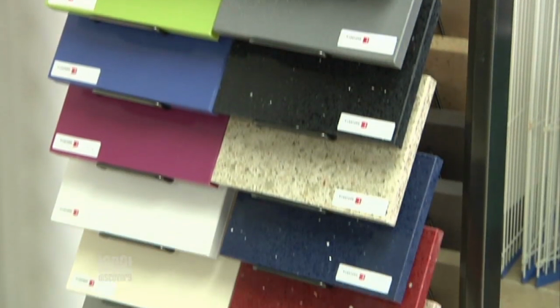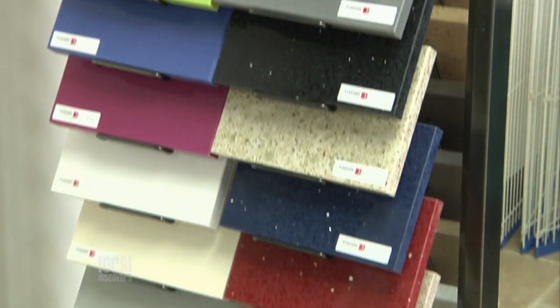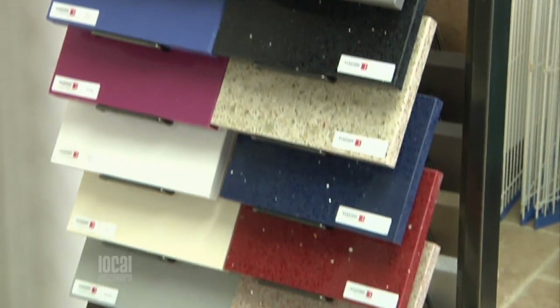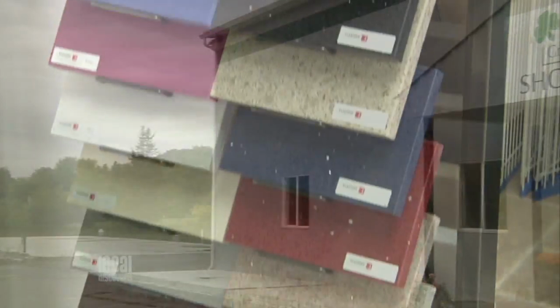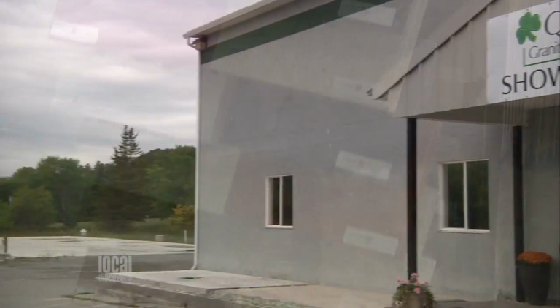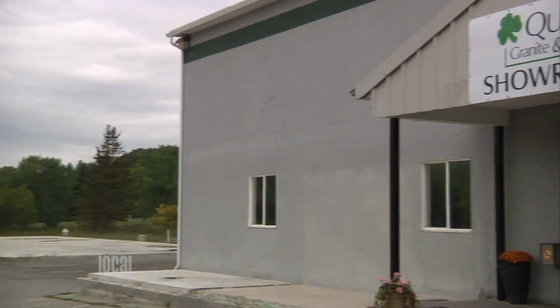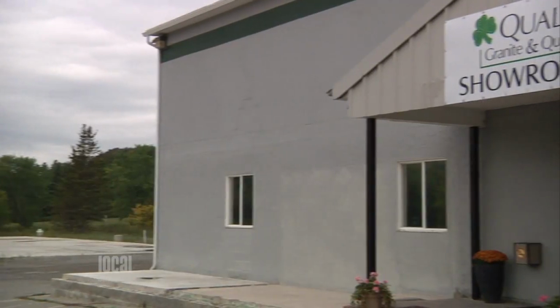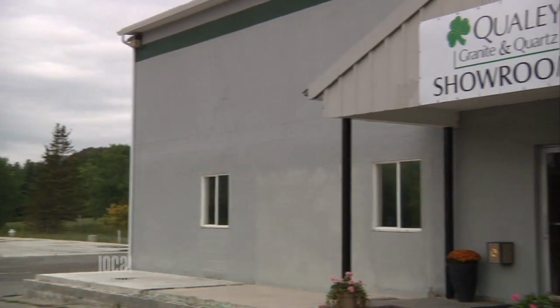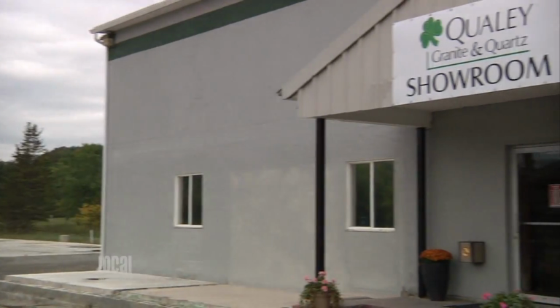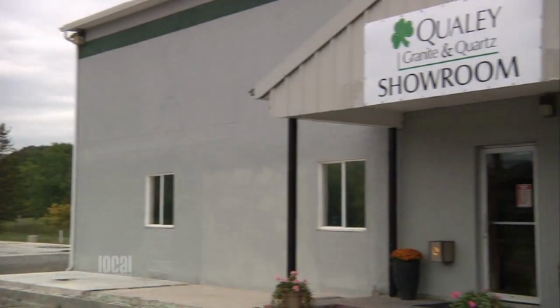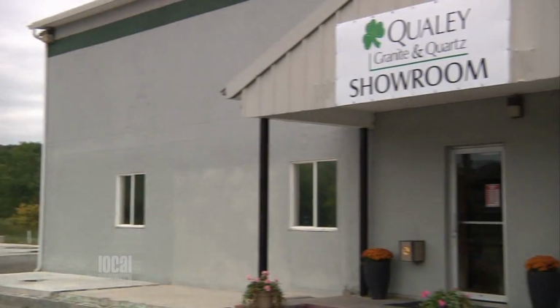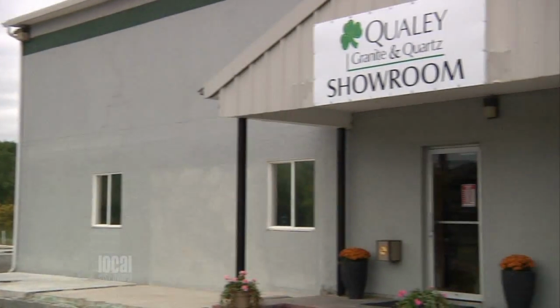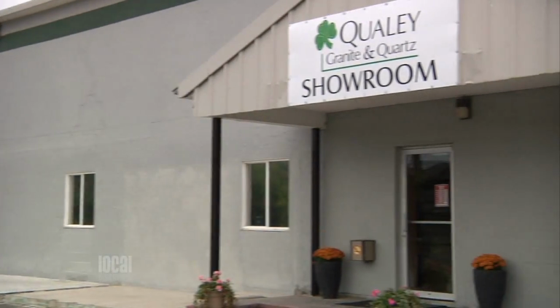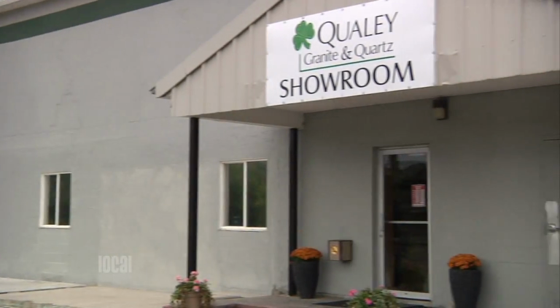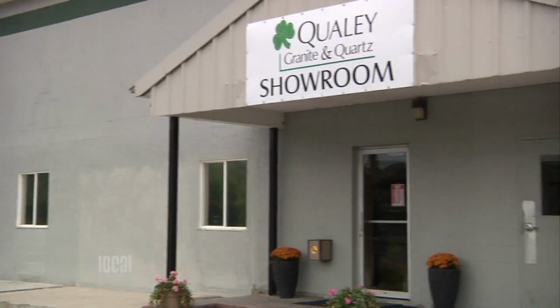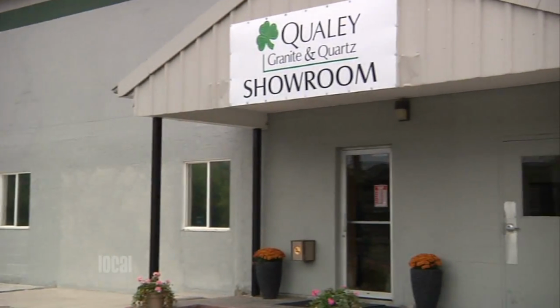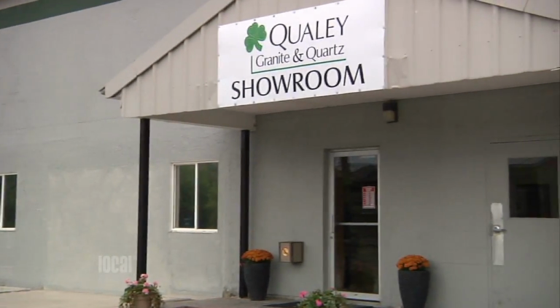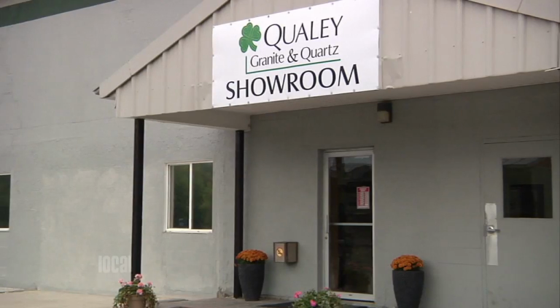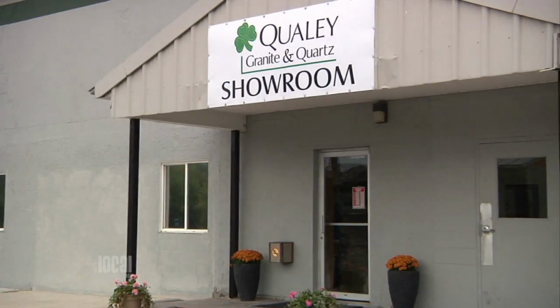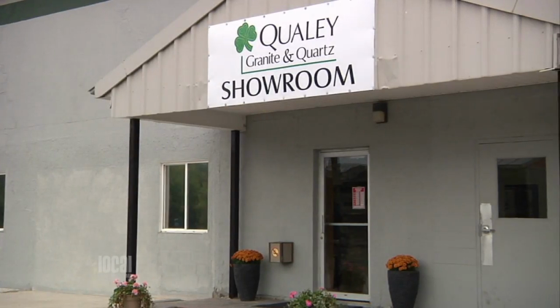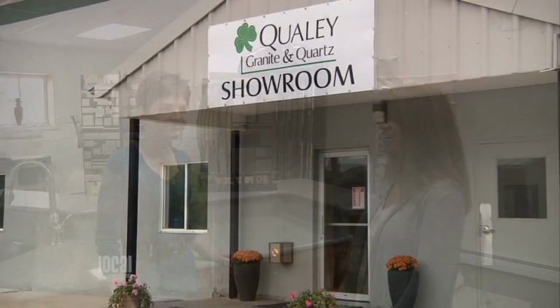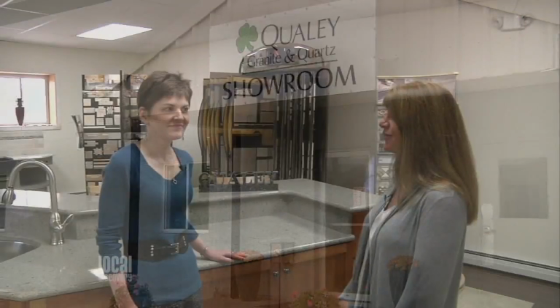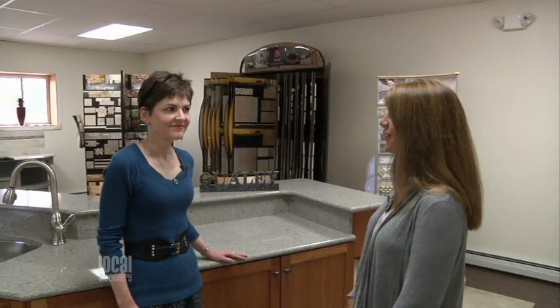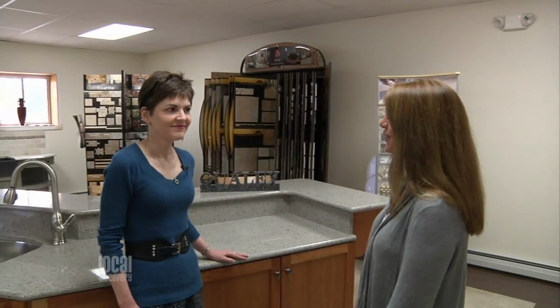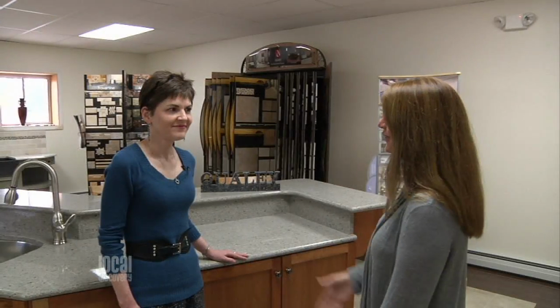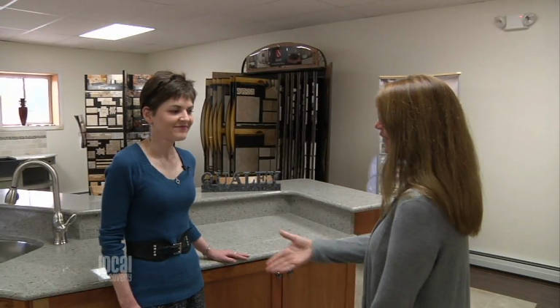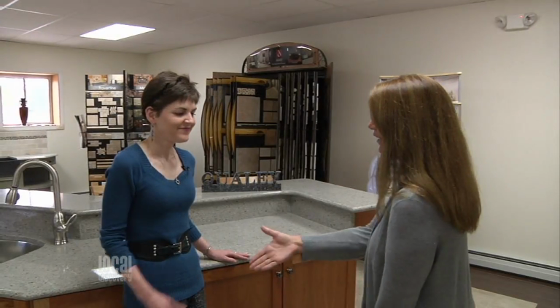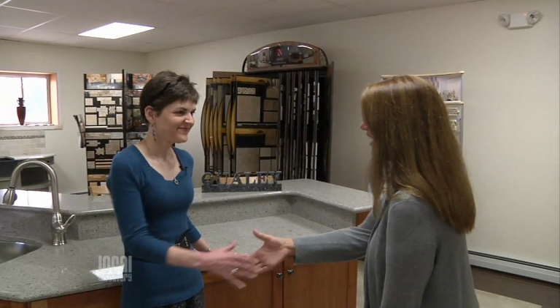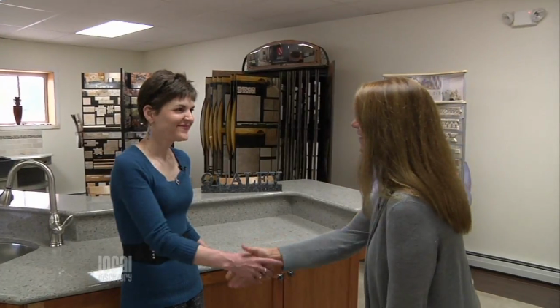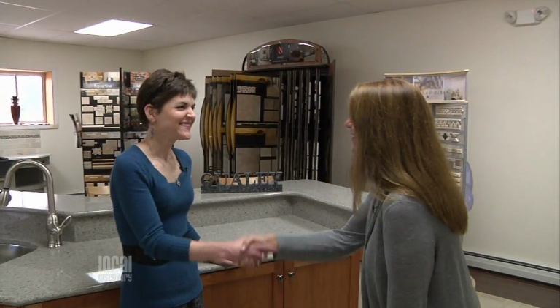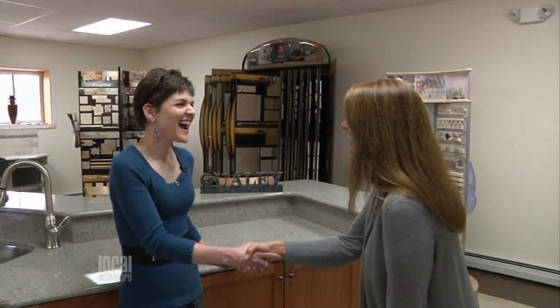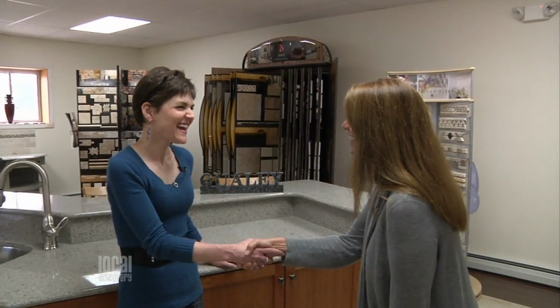So to learn more about natural stone, we've come to Qualey Granite & Quartz to talk with the owner, Lori Qualey. Hi, Lori.